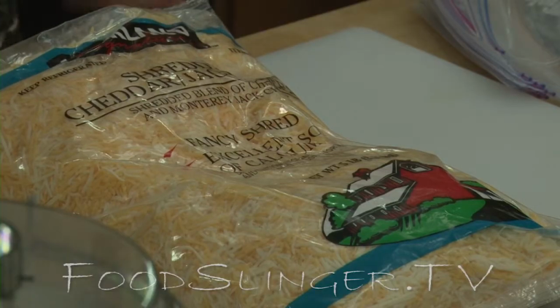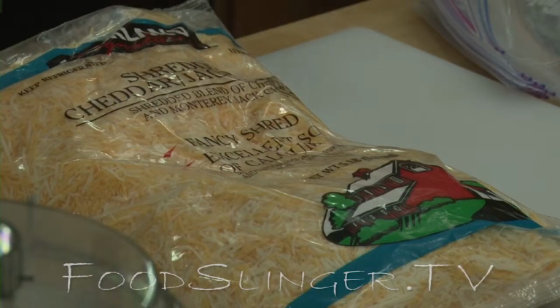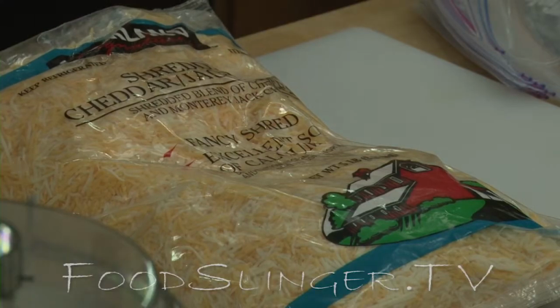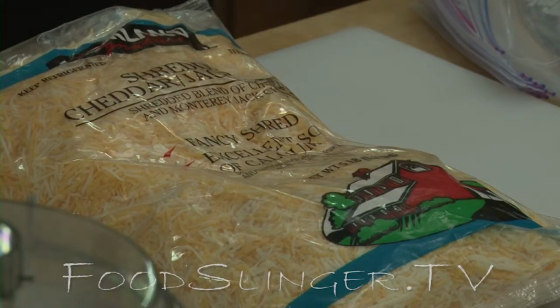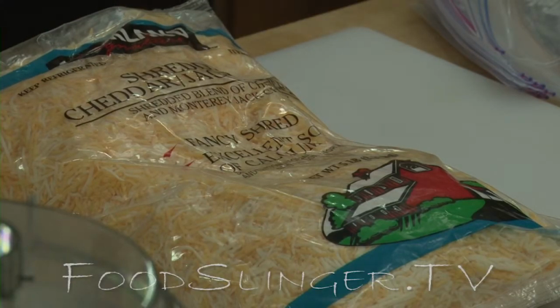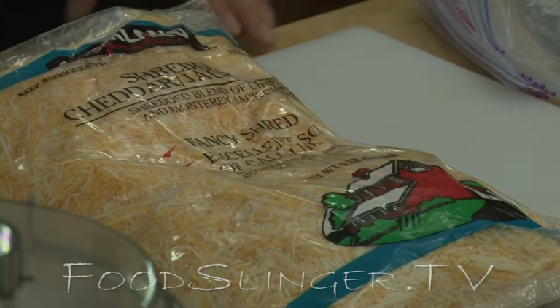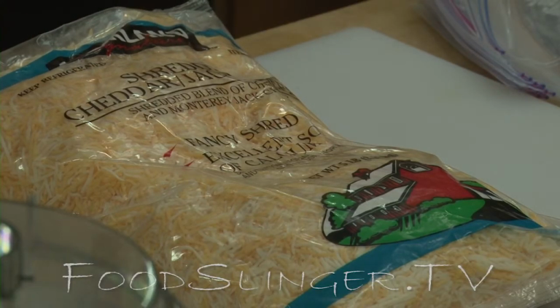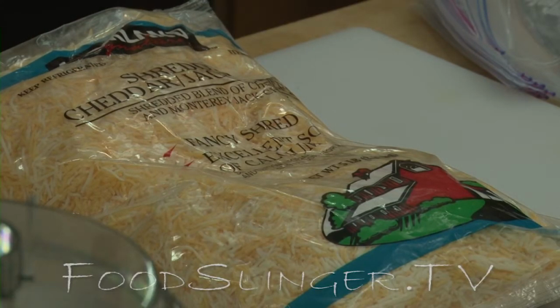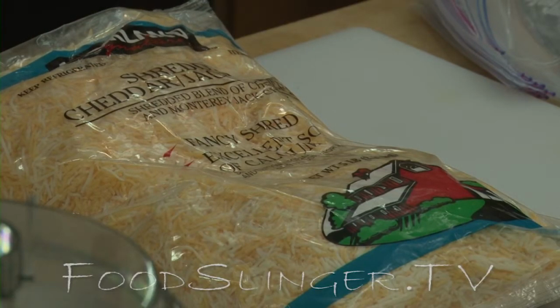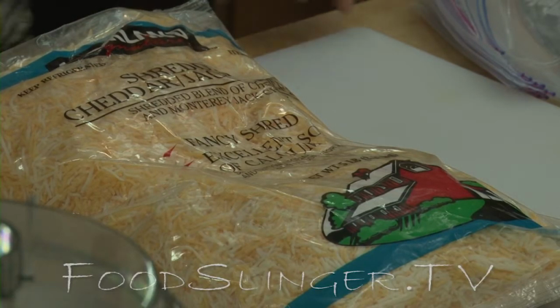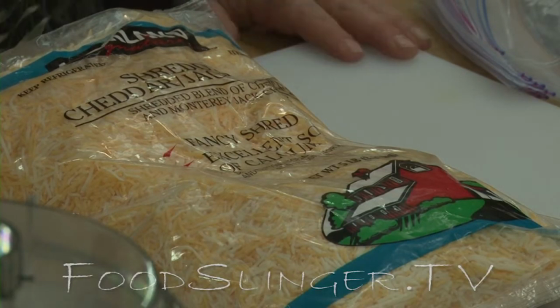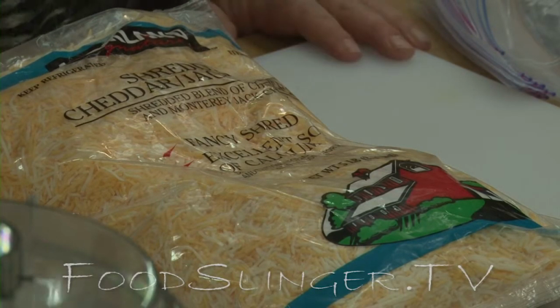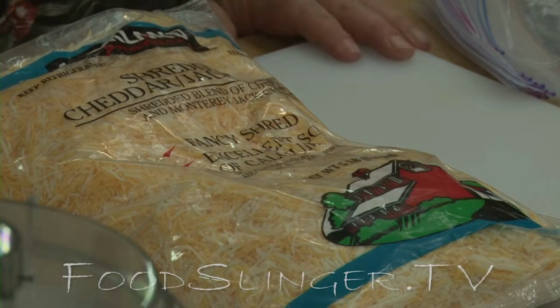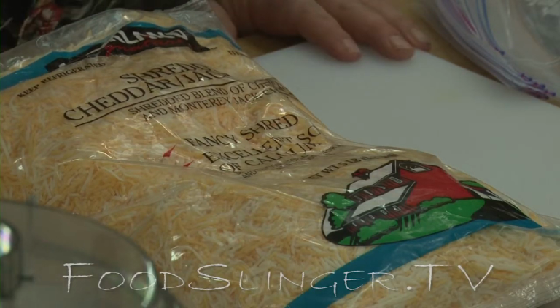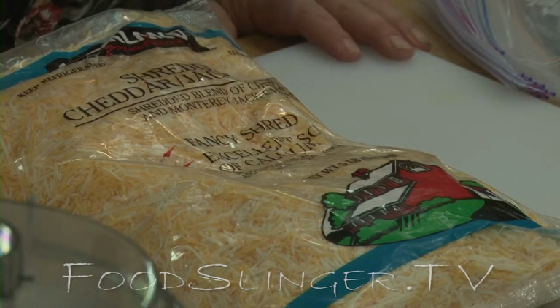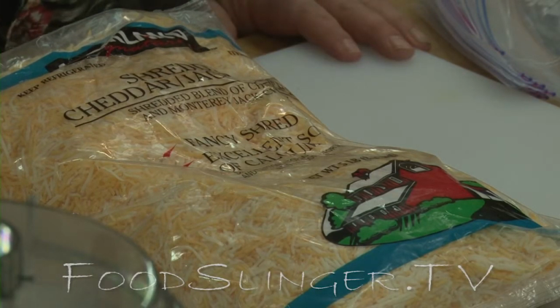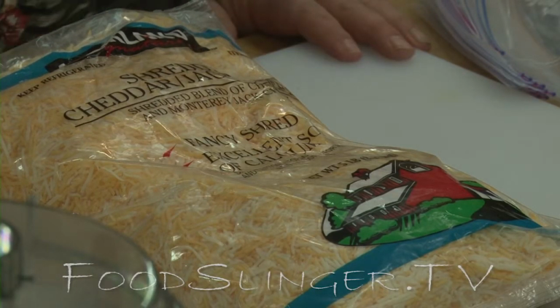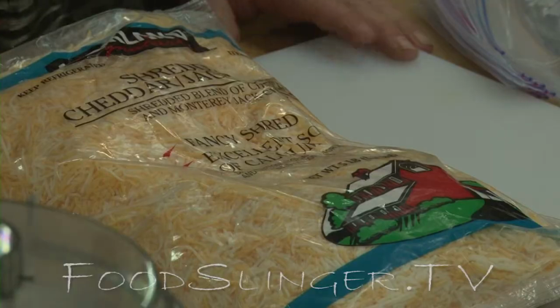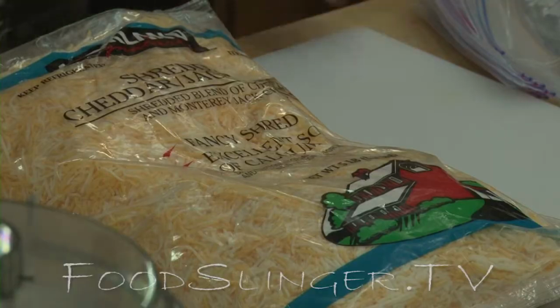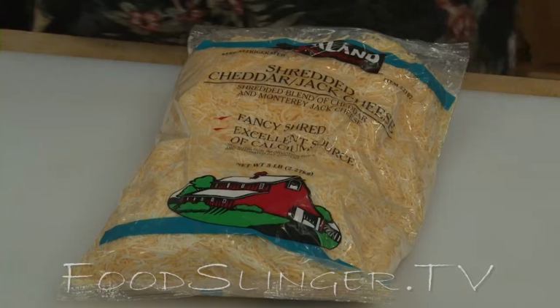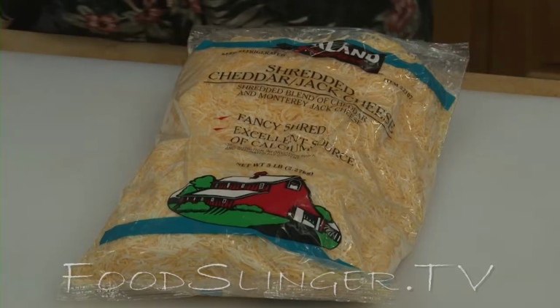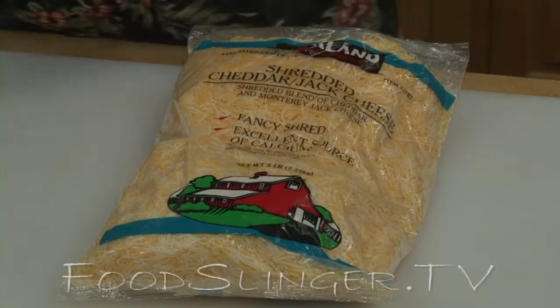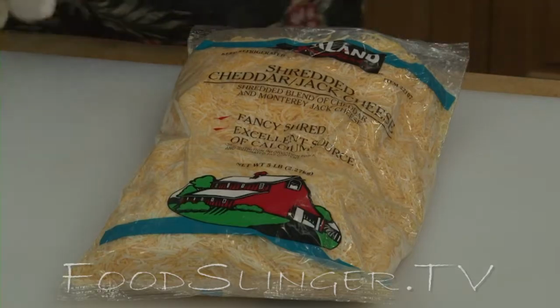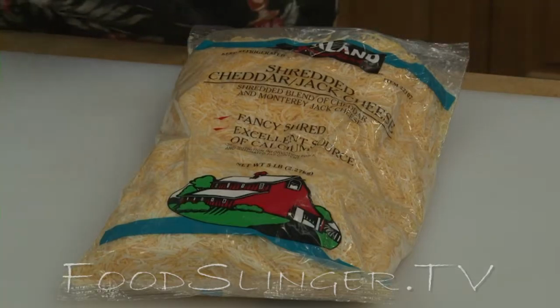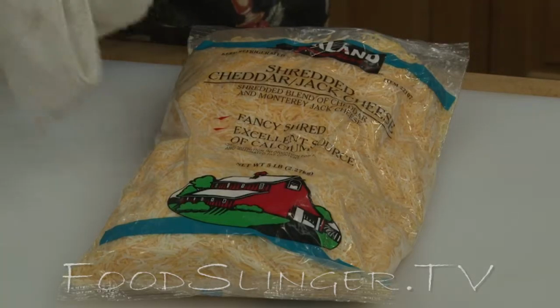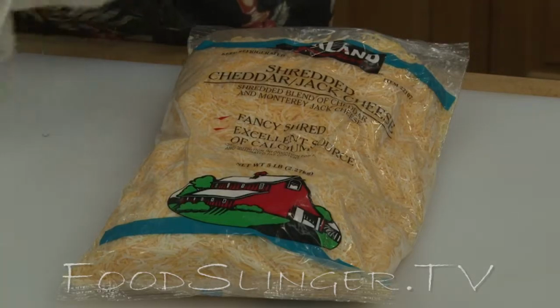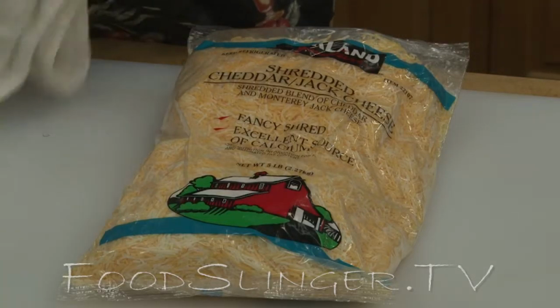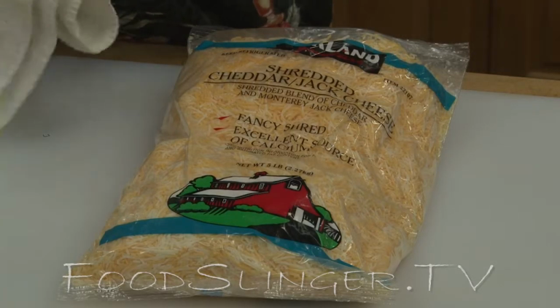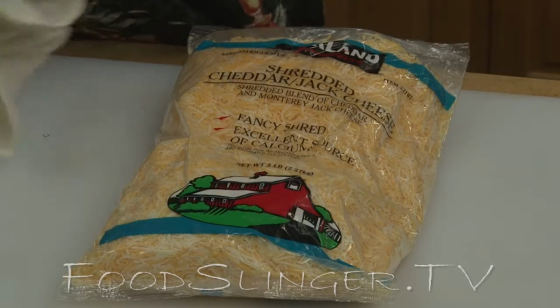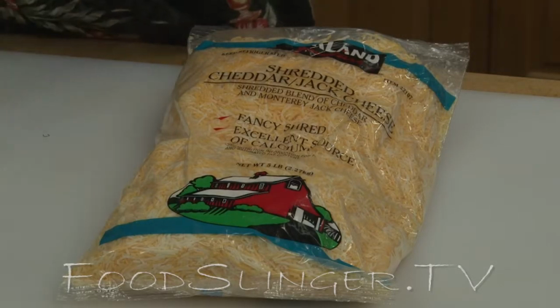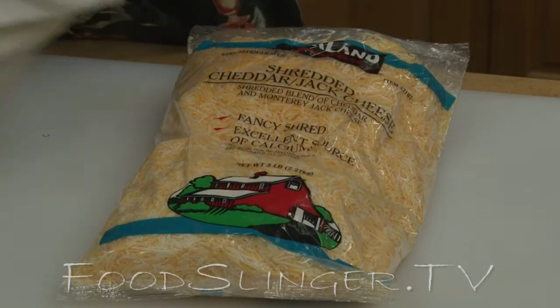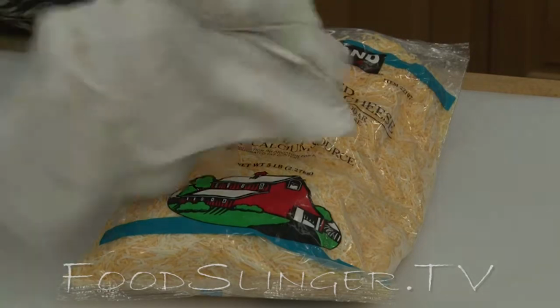No normal human being can go through a five-pound bag of shredded cheese before it starts to get all green and fuzzy. So what do you do?